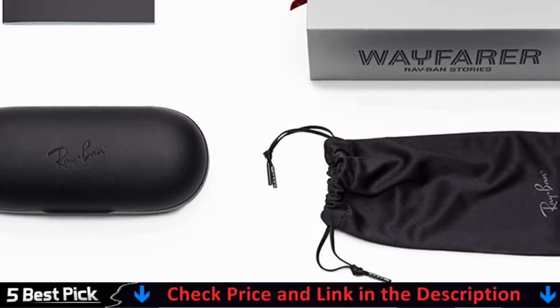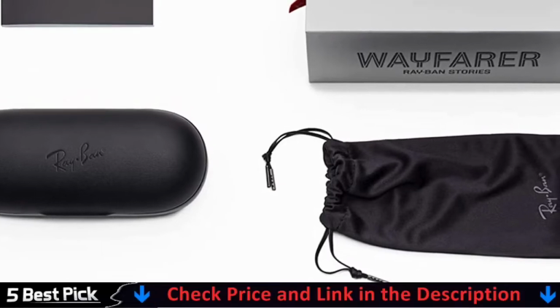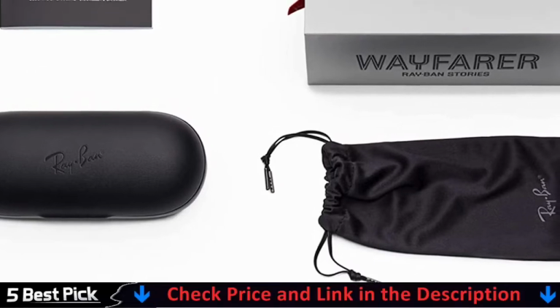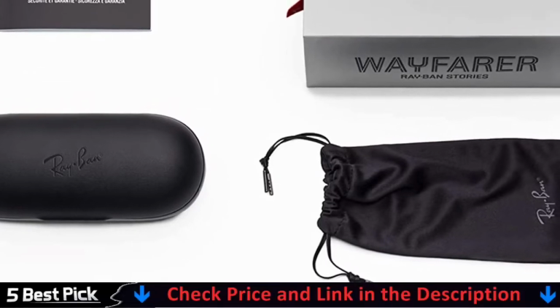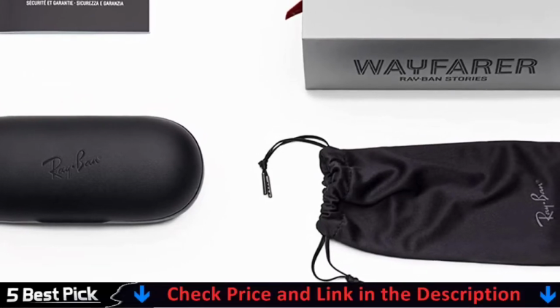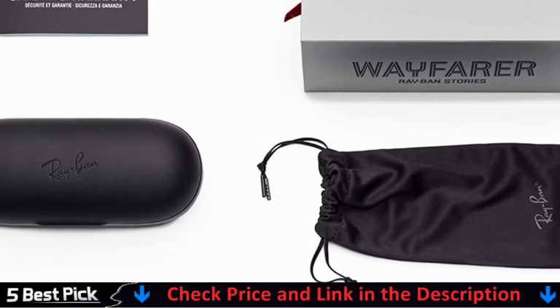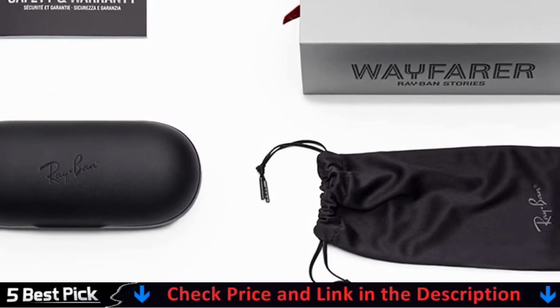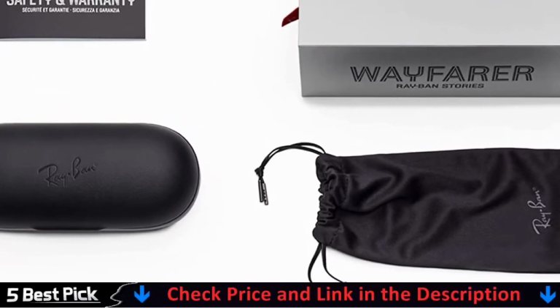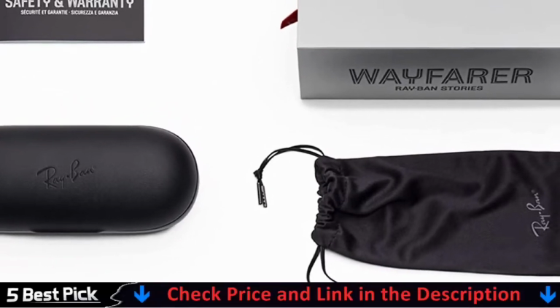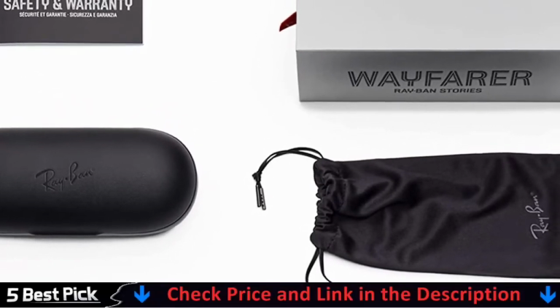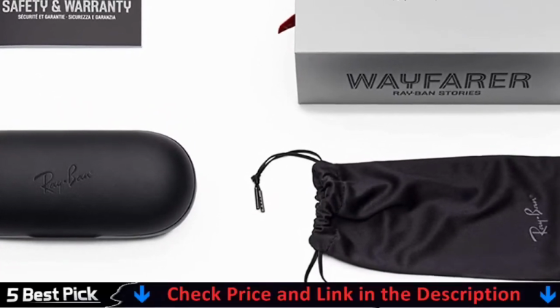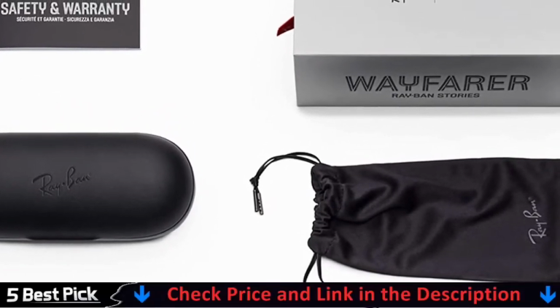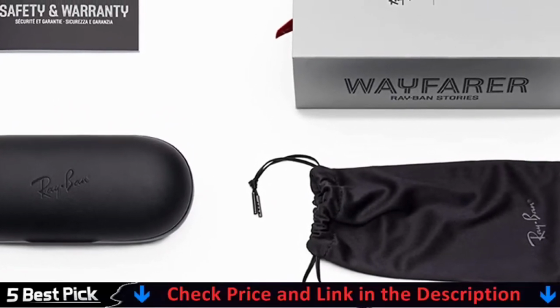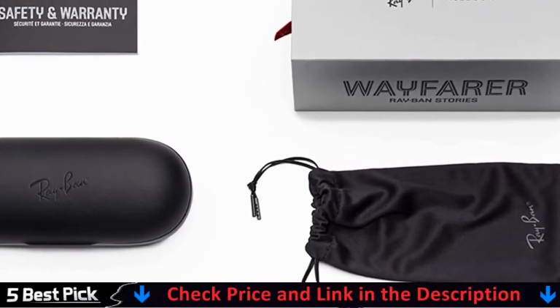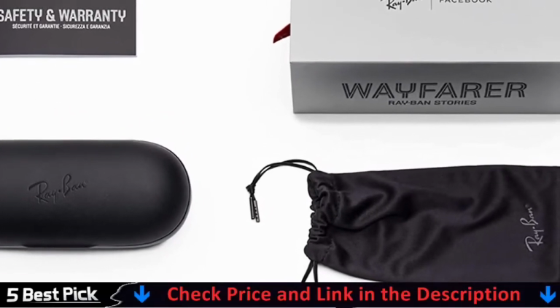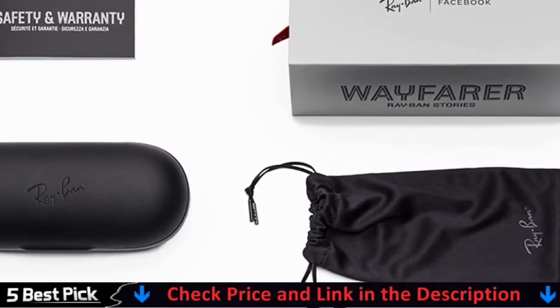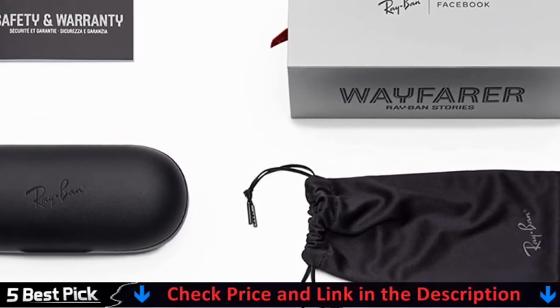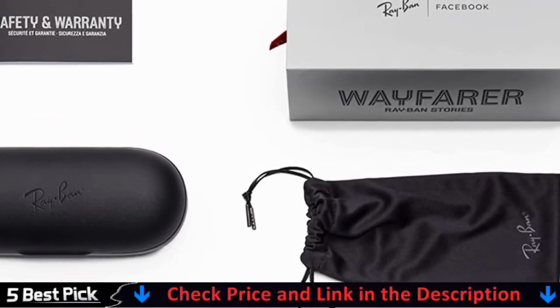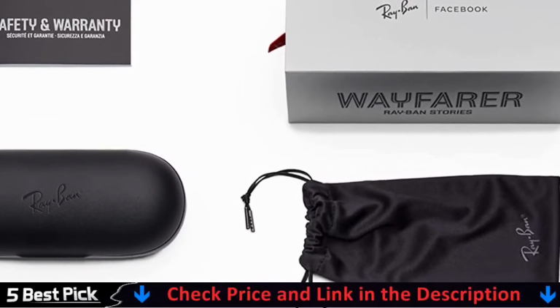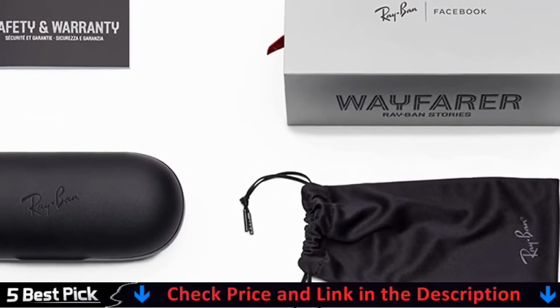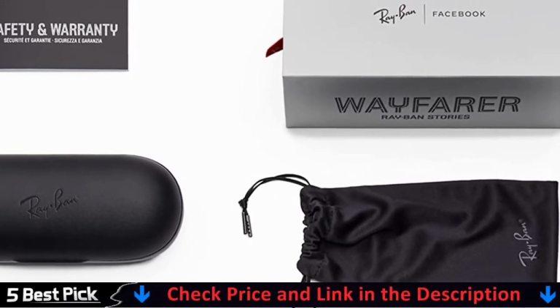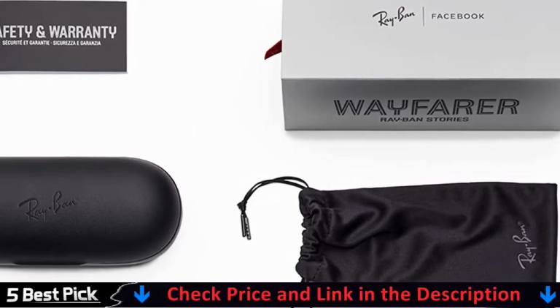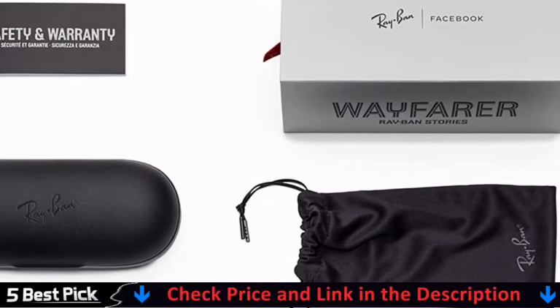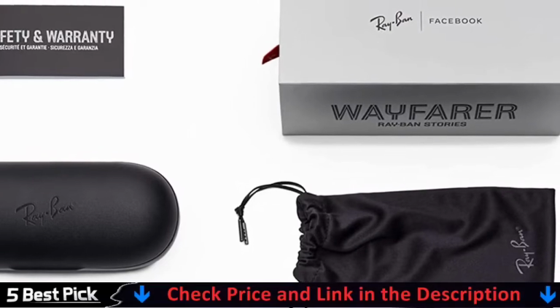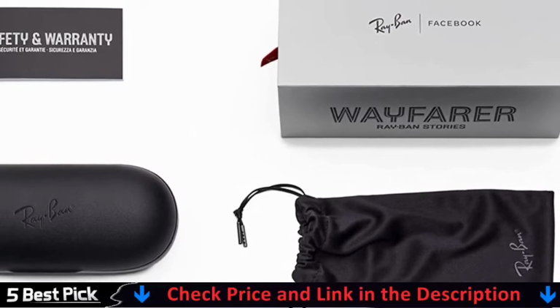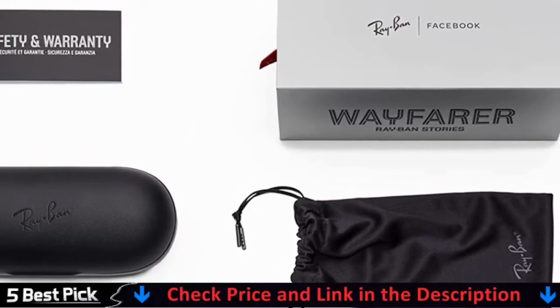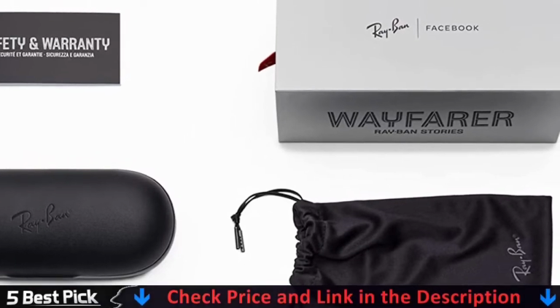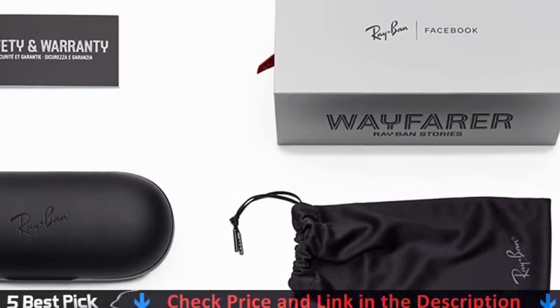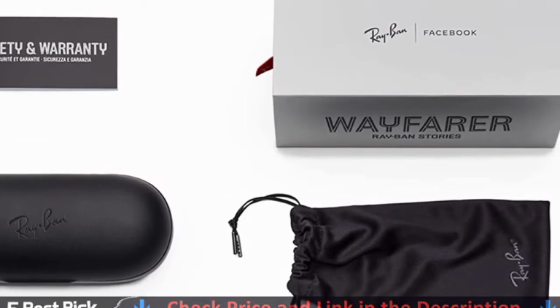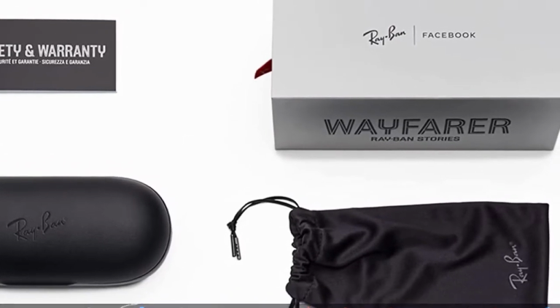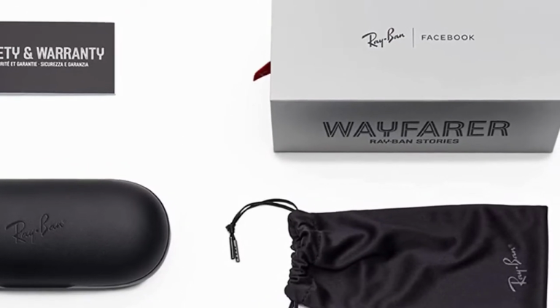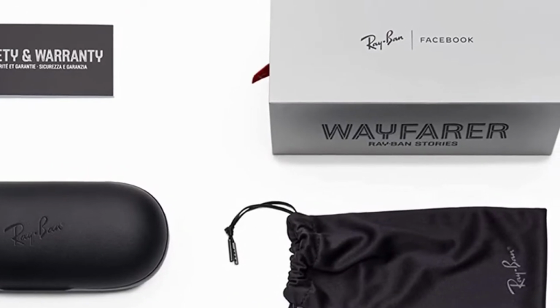To take a picture, there's a capture button on the right arm, and a touch-sensitive surface gives you call, playback, and volume controls.